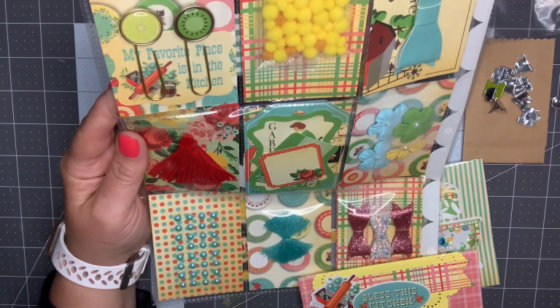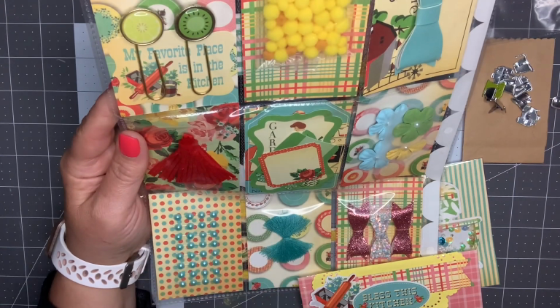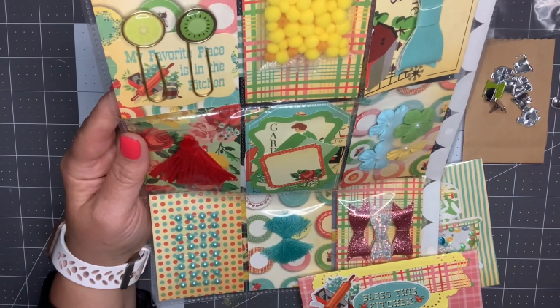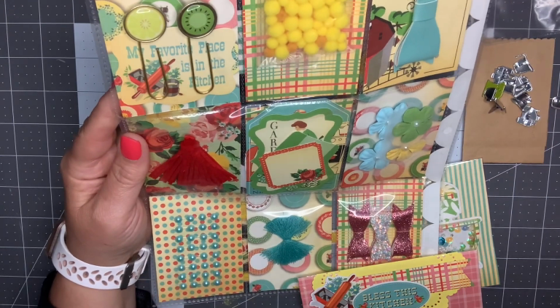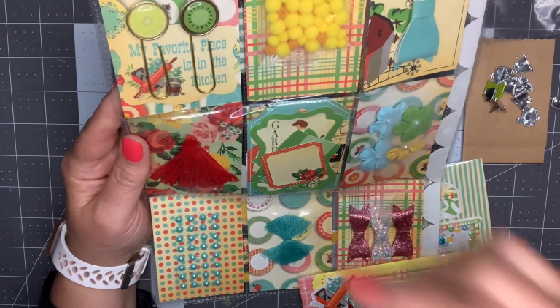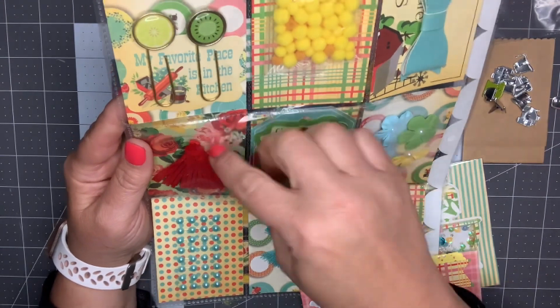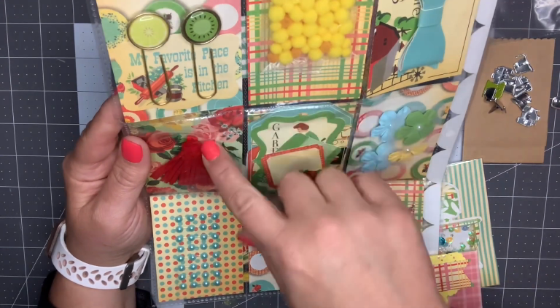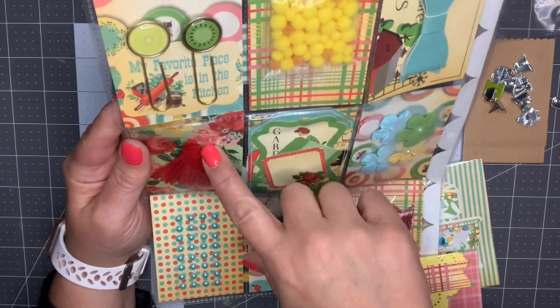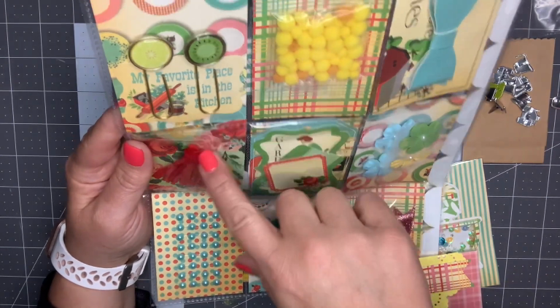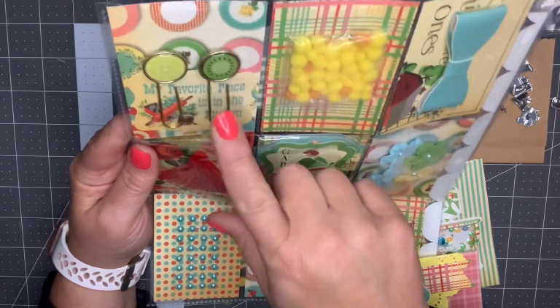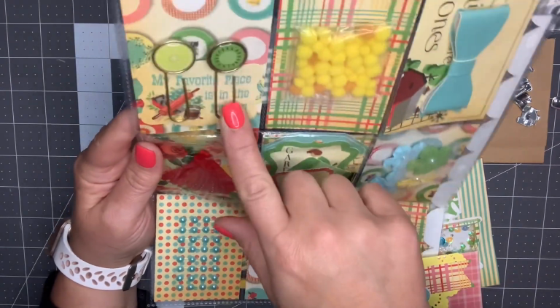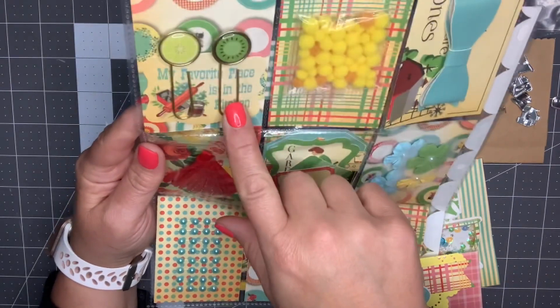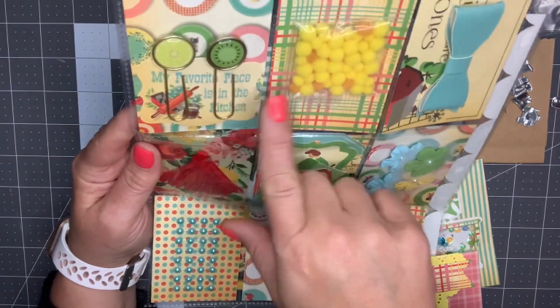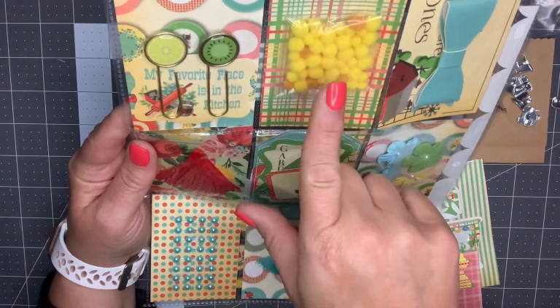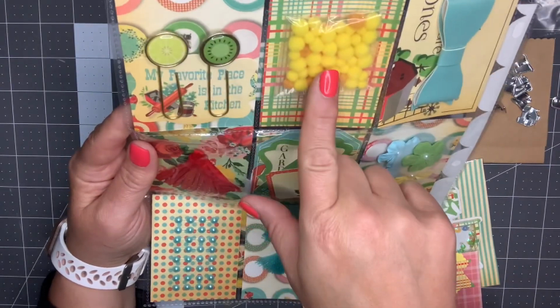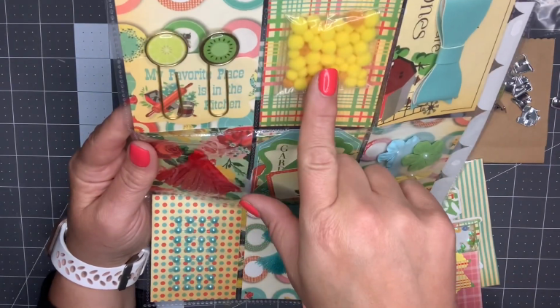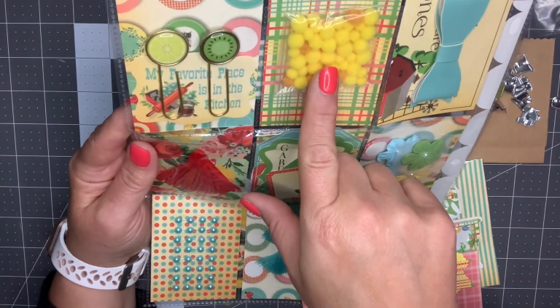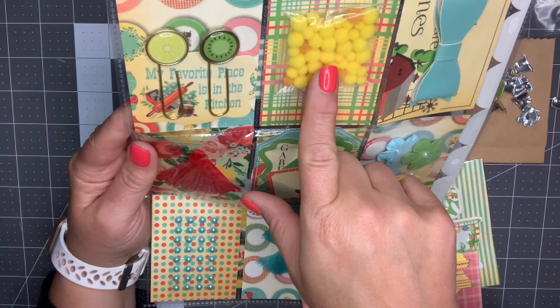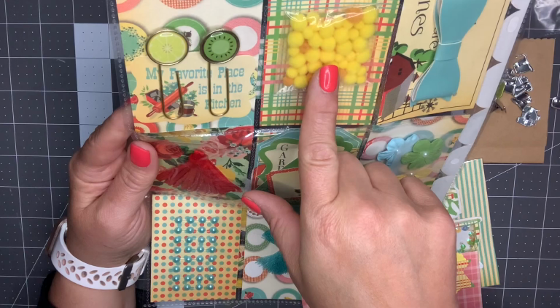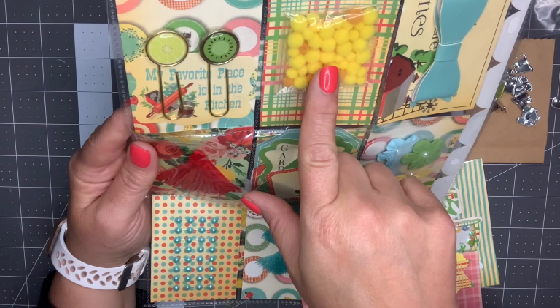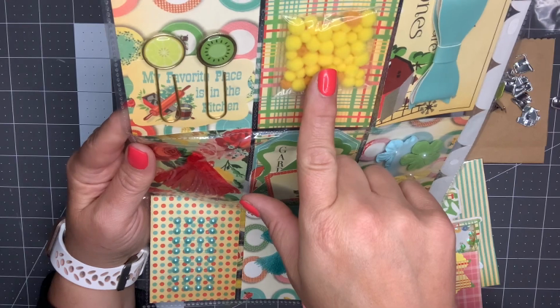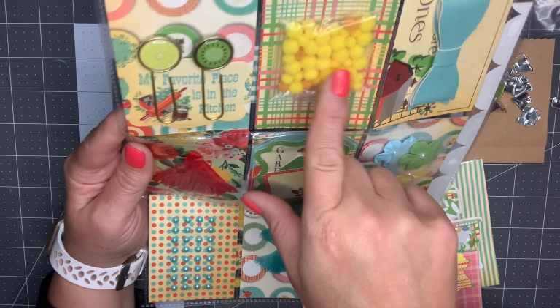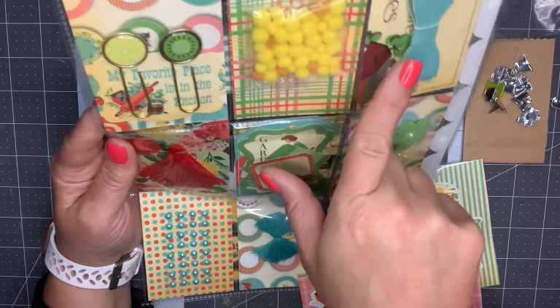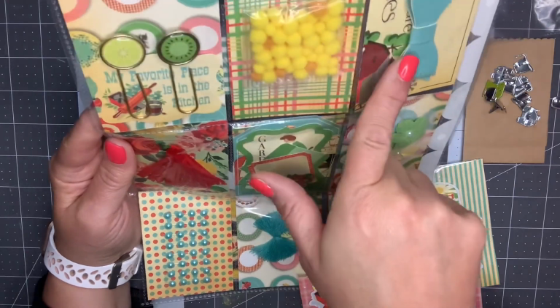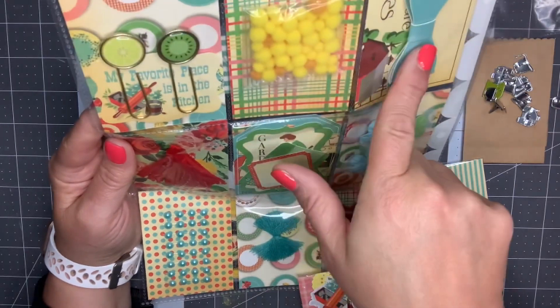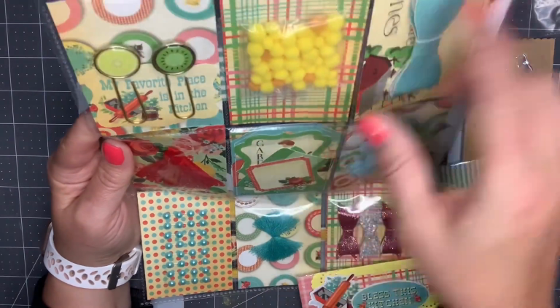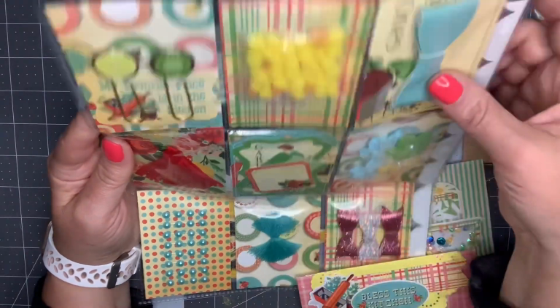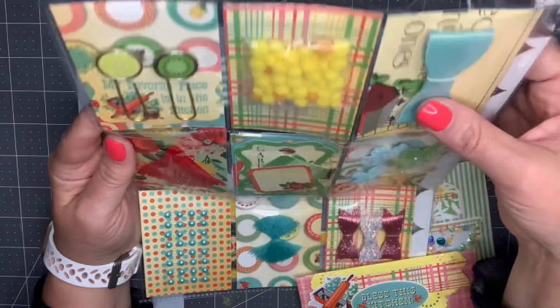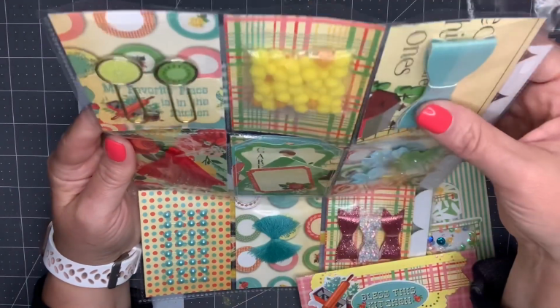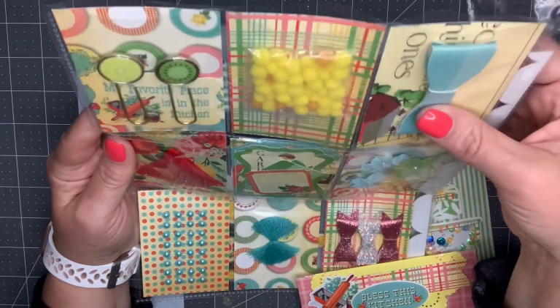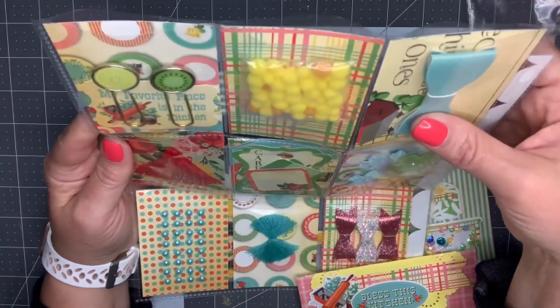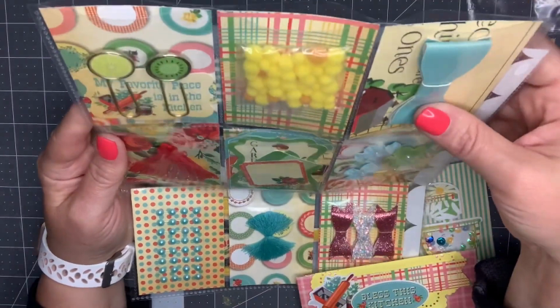A tassel, some paper clips, some tiny yellow pom-poms, and a leather die-cut bow.